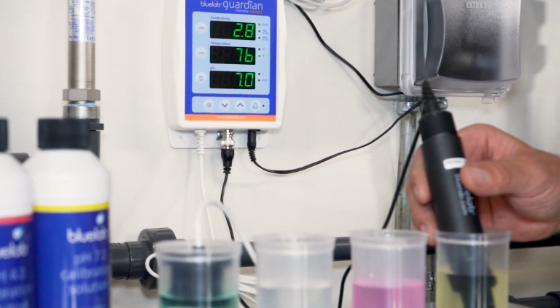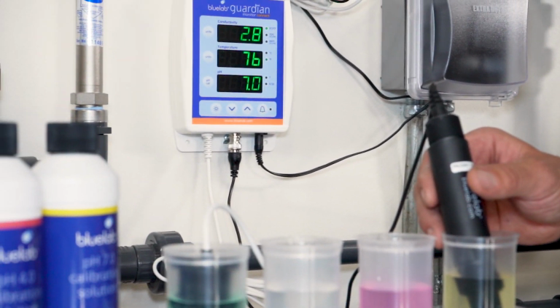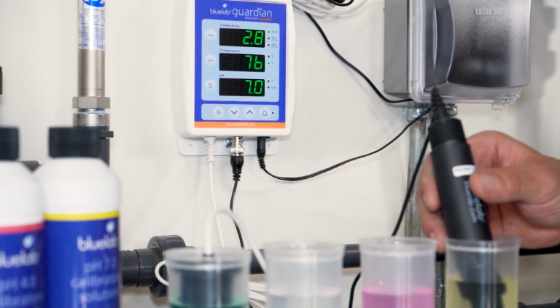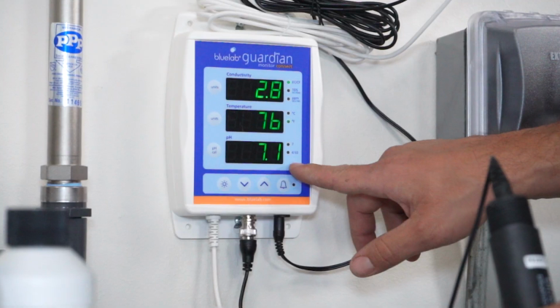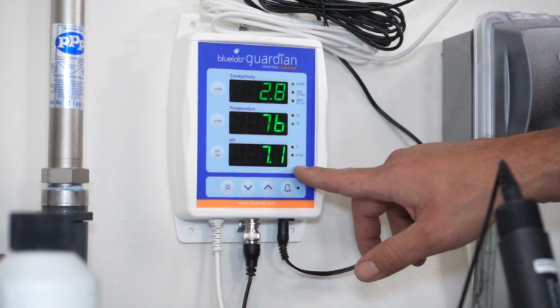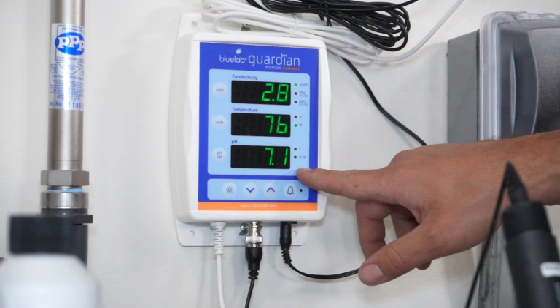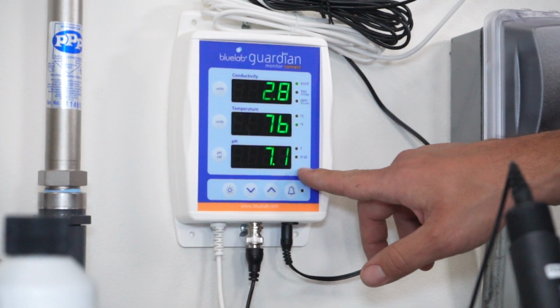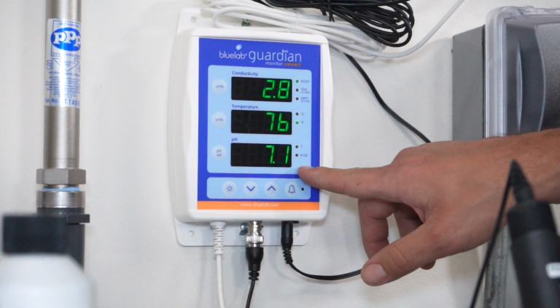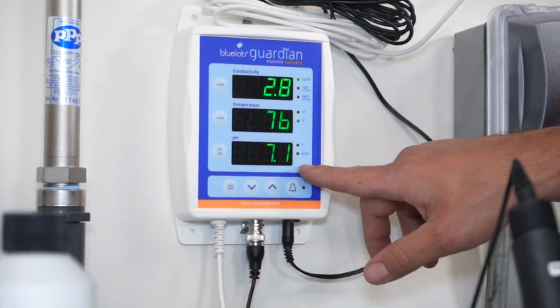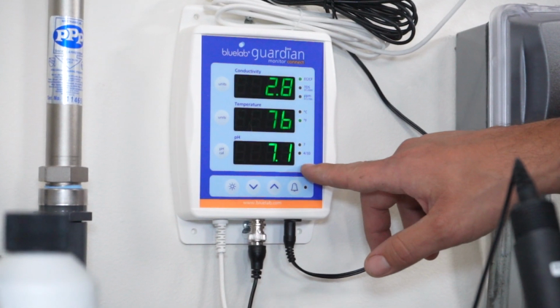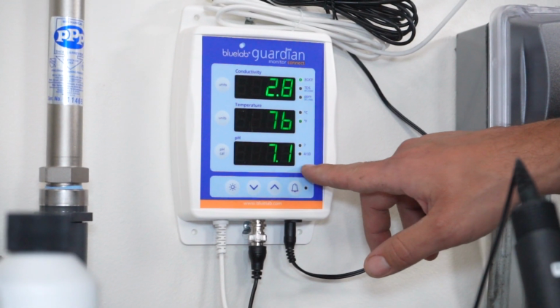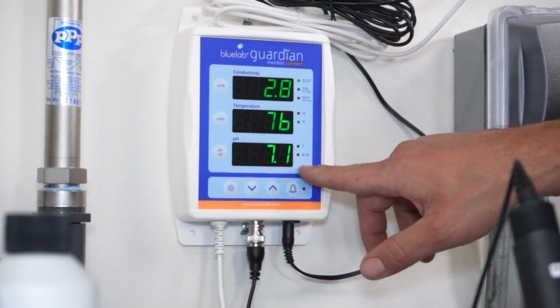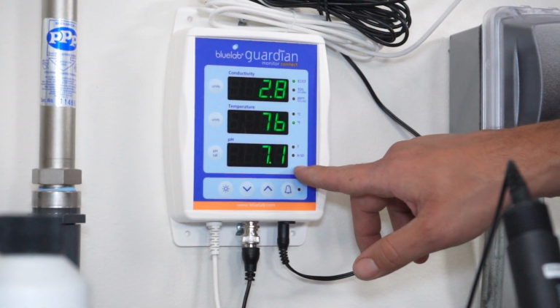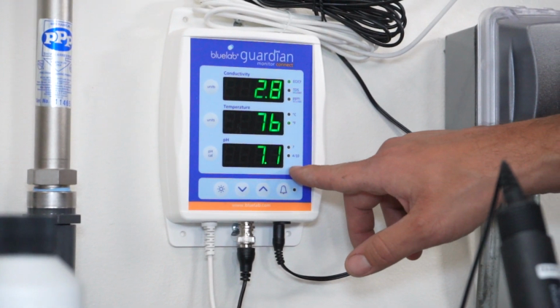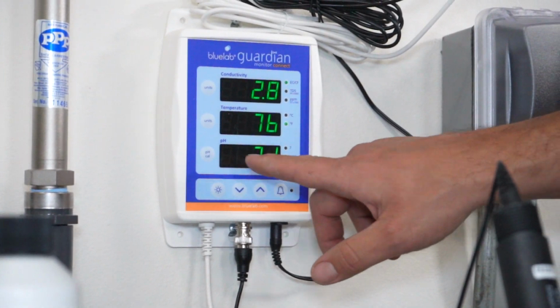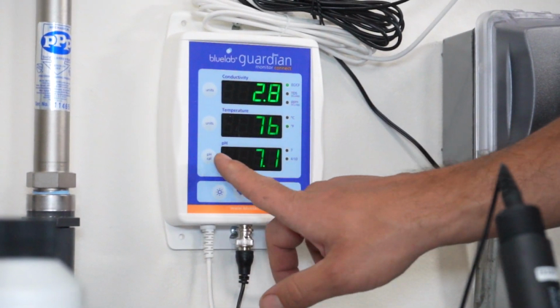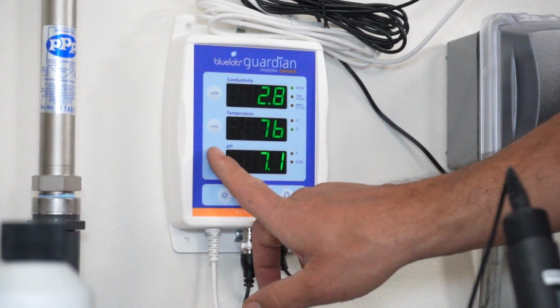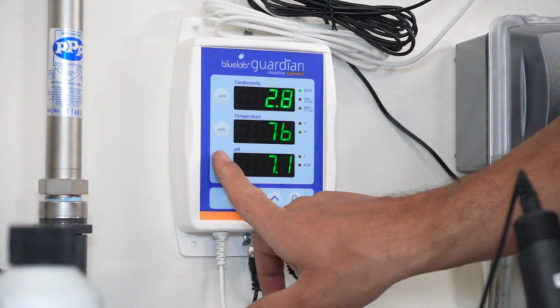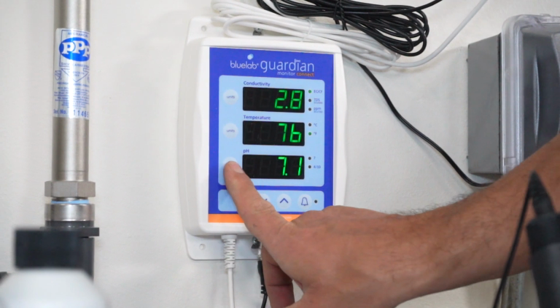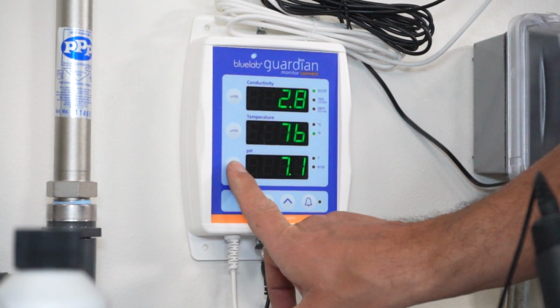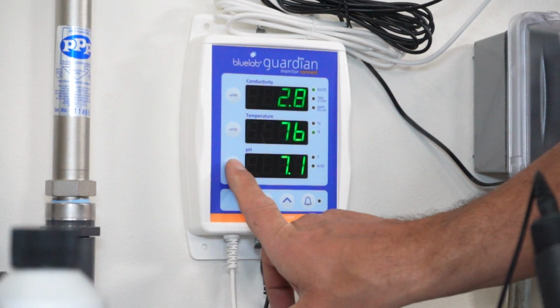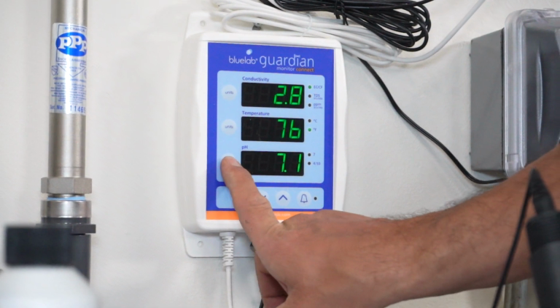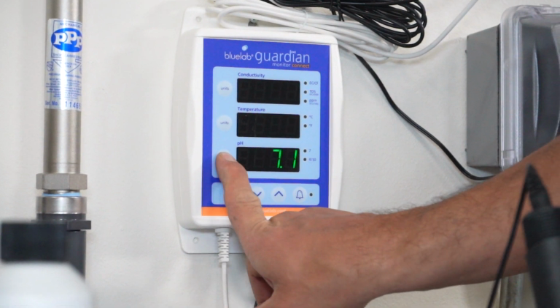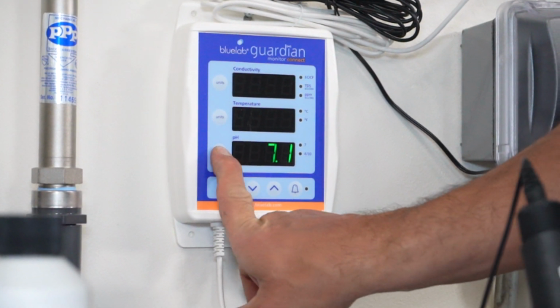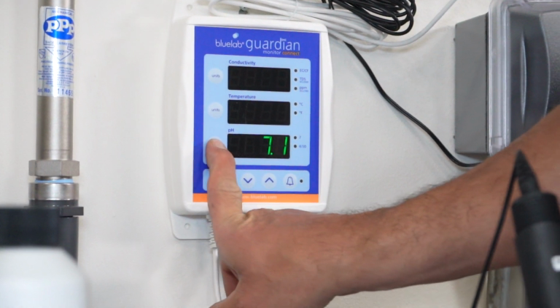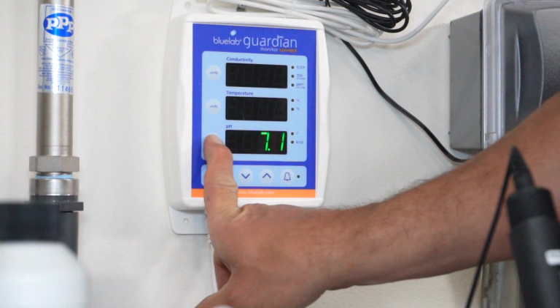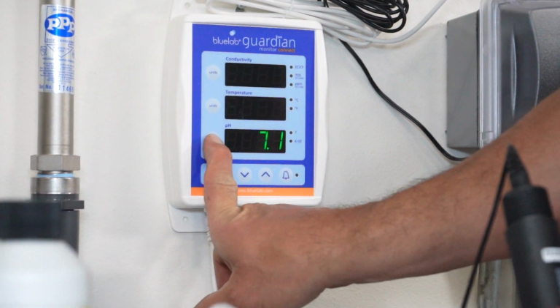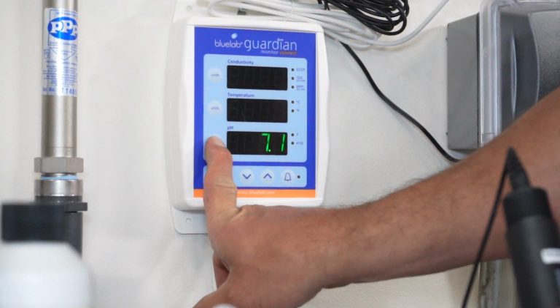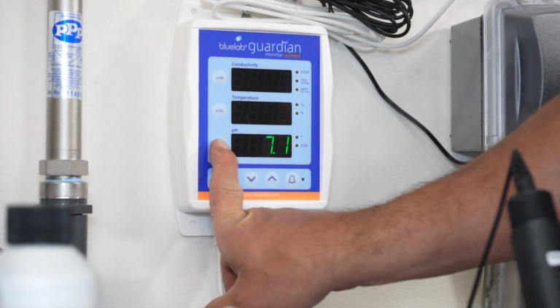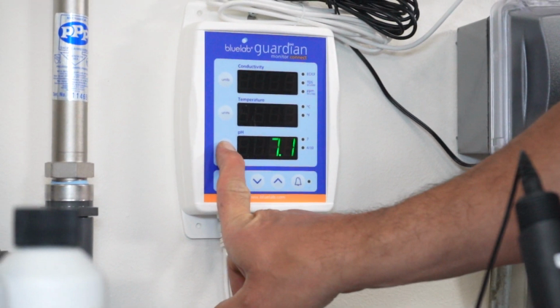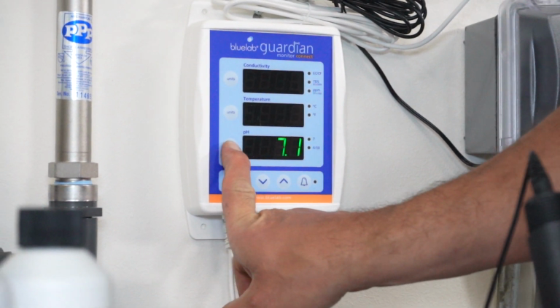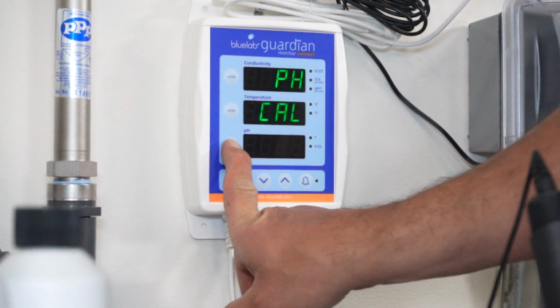Wait for the monitor to achieve a stable reading and then press and hold the pH cal button until pH cal appears on the screen.